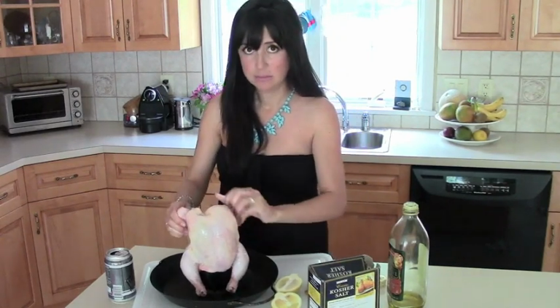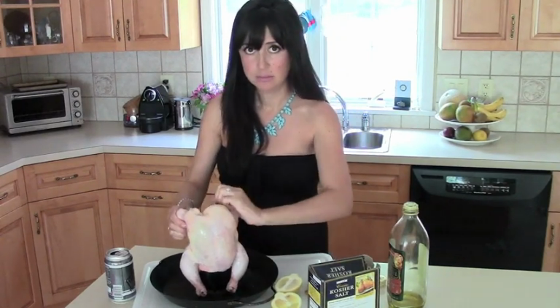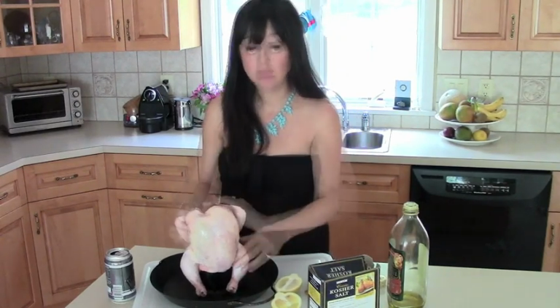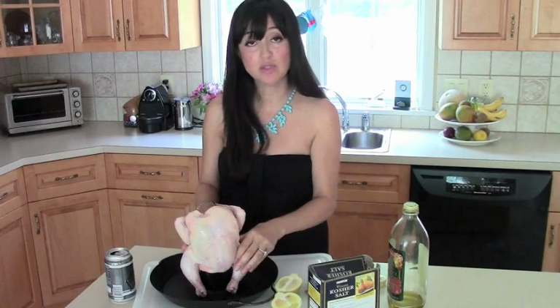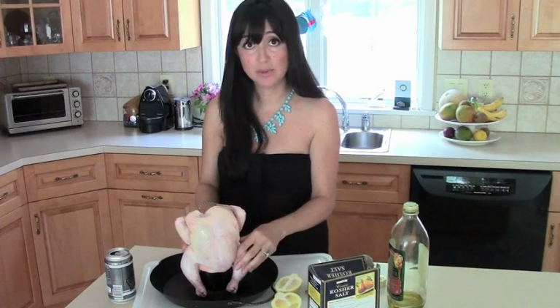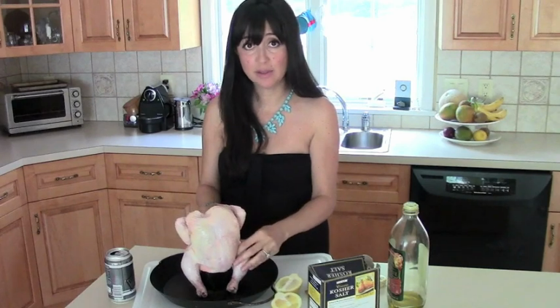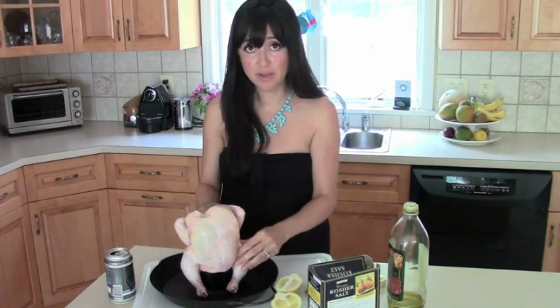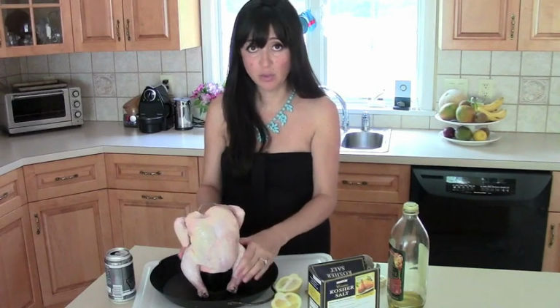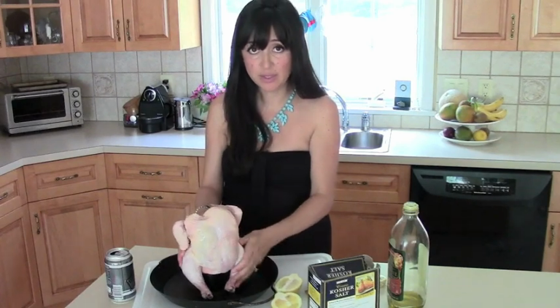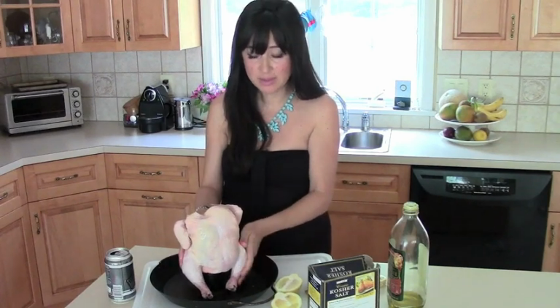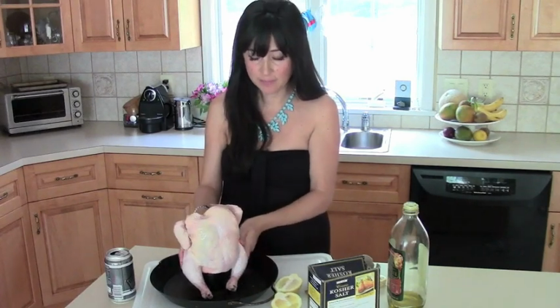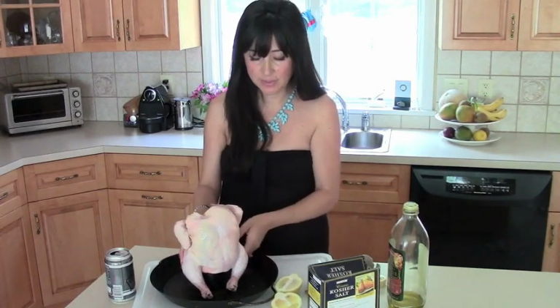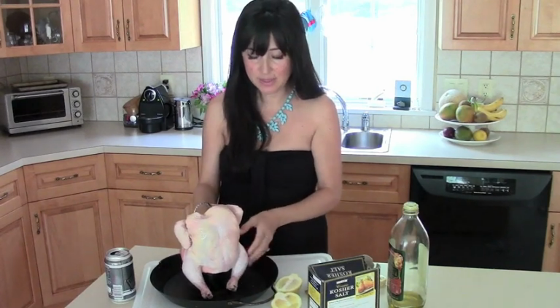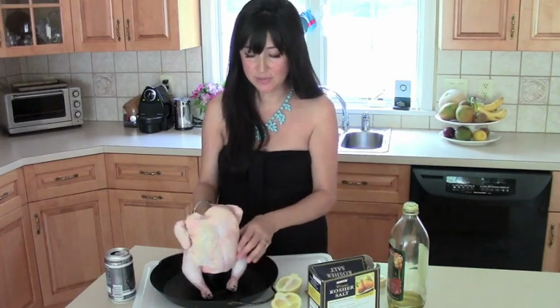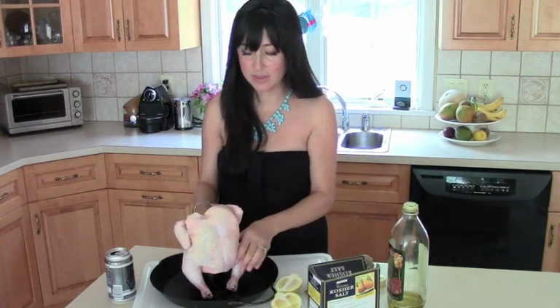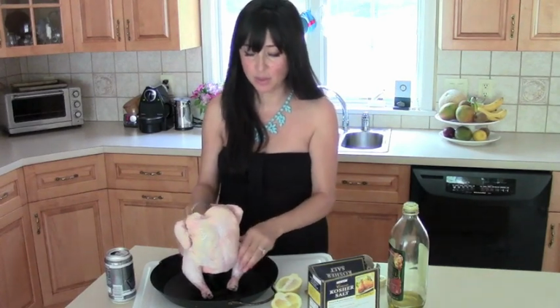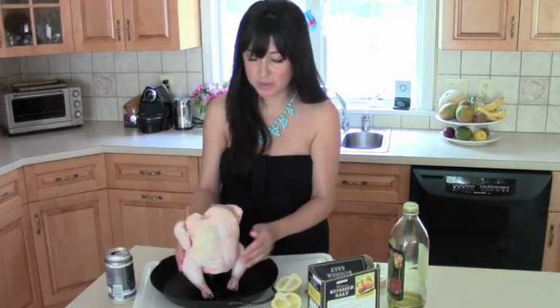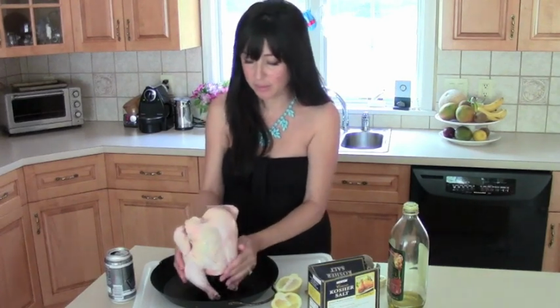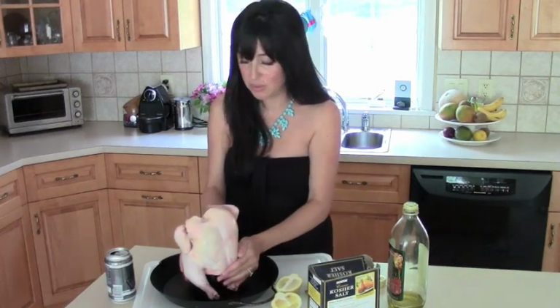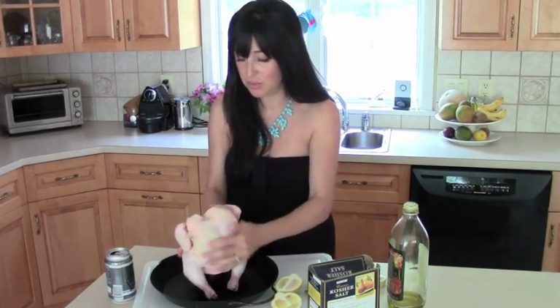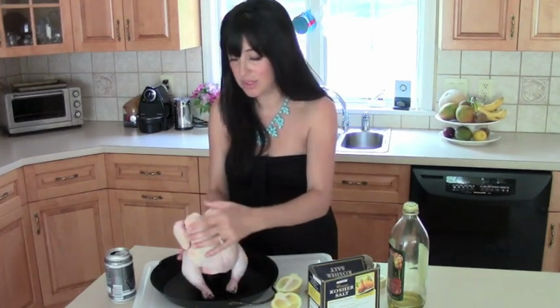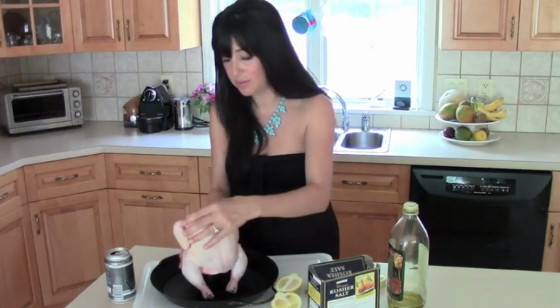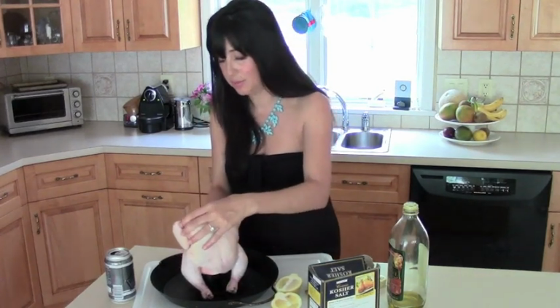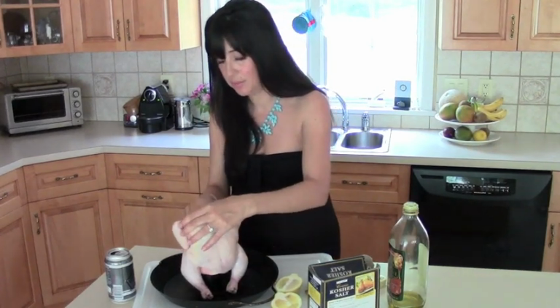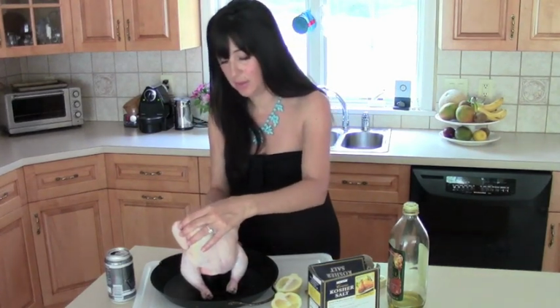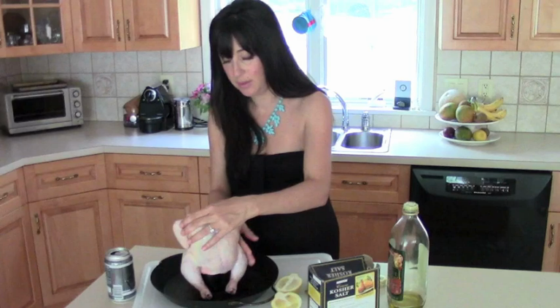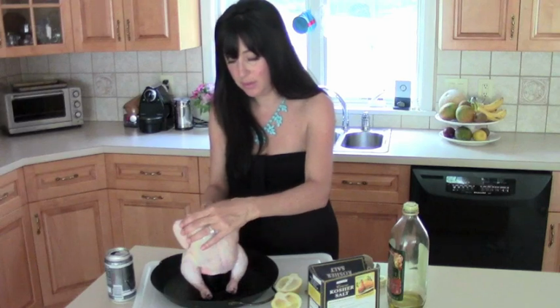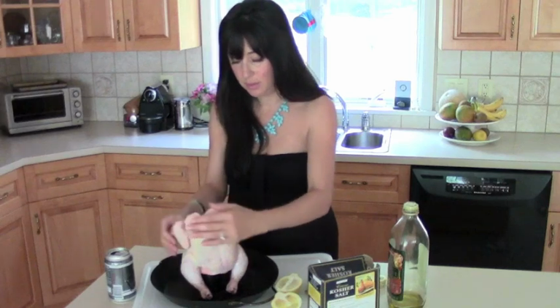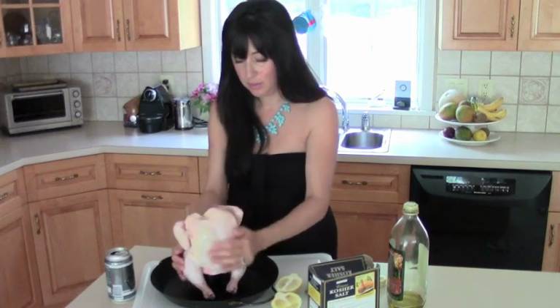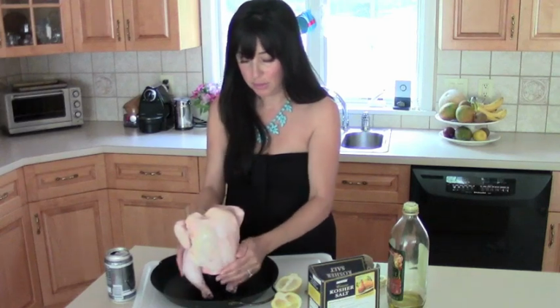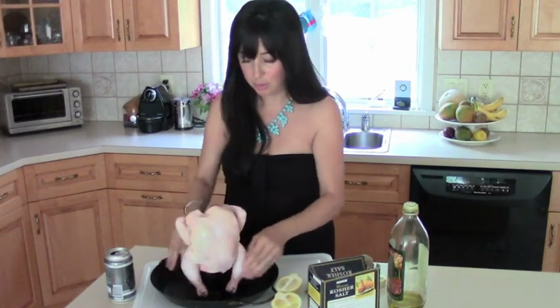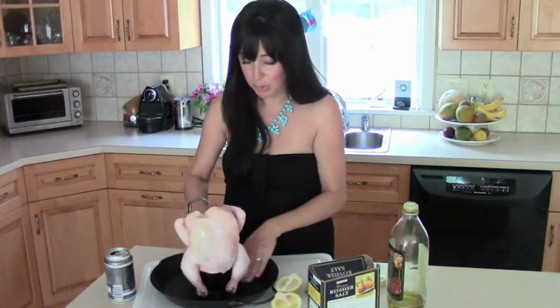What the super light coating of oil does is it gives the herbs something to stick to on your bird.